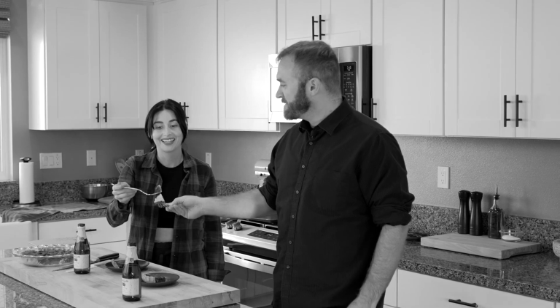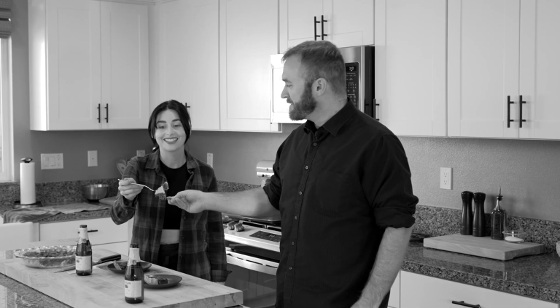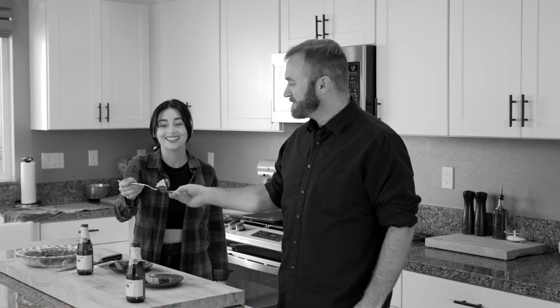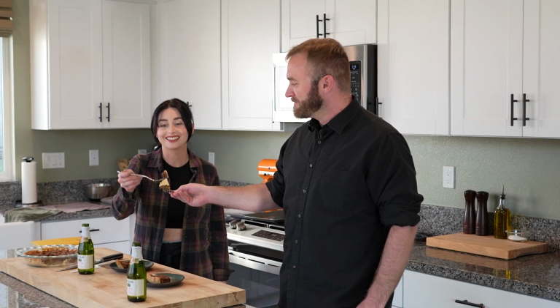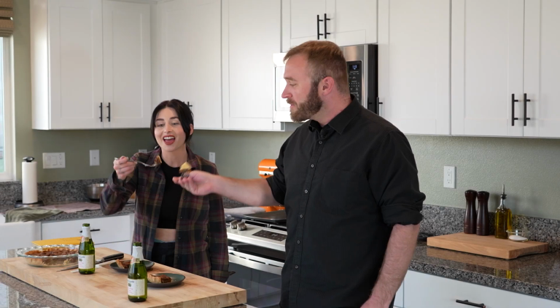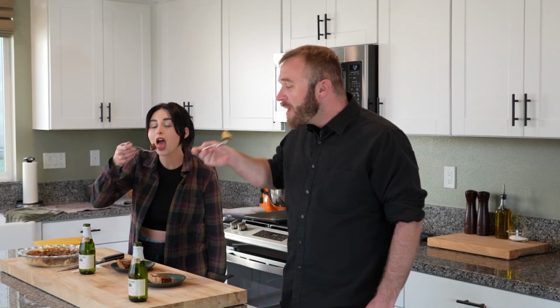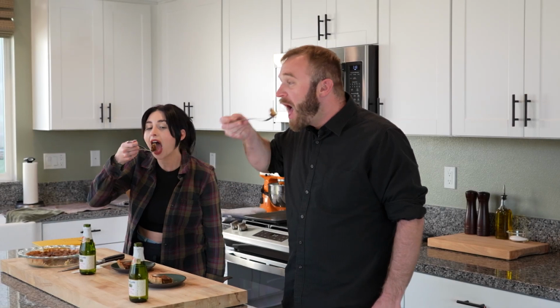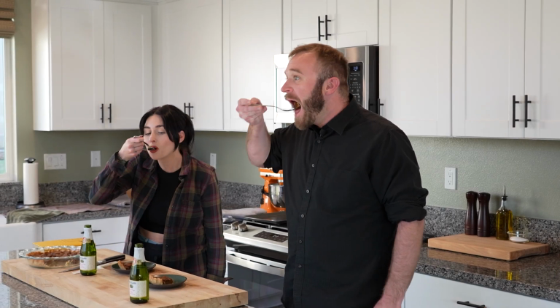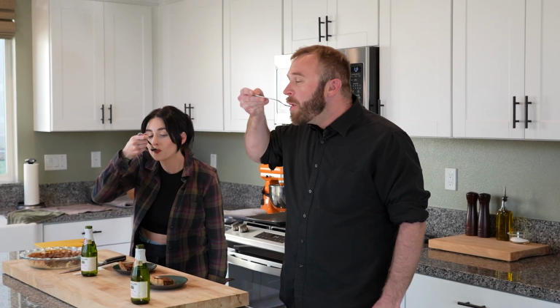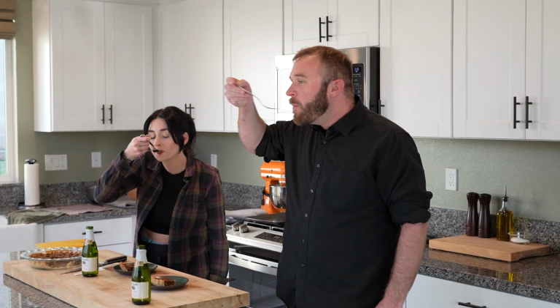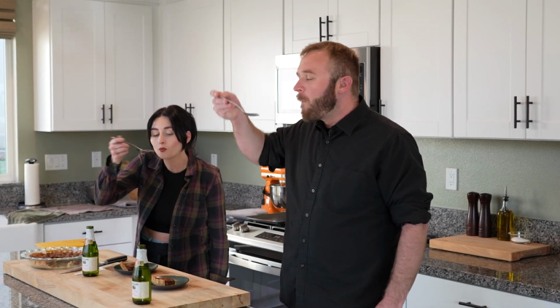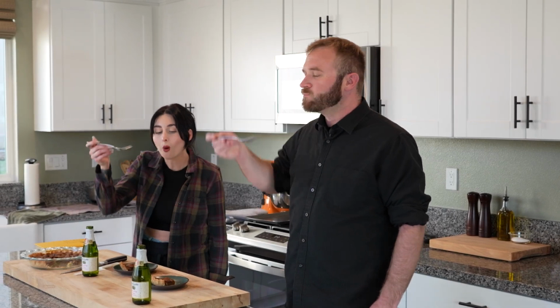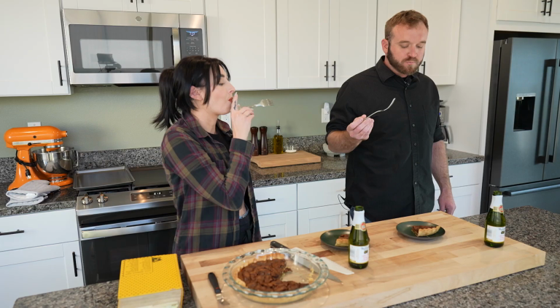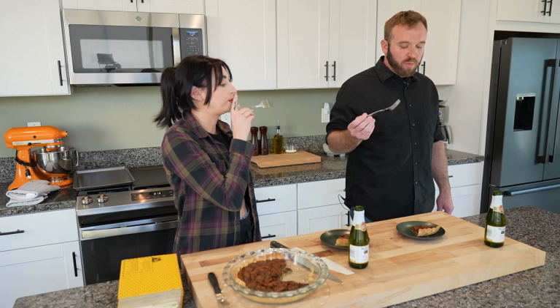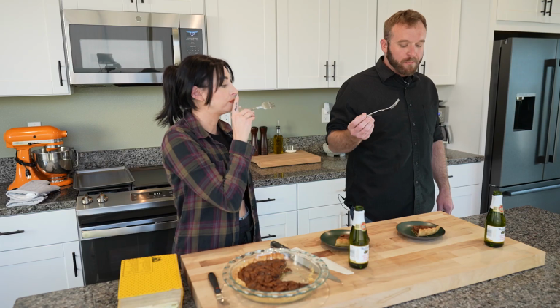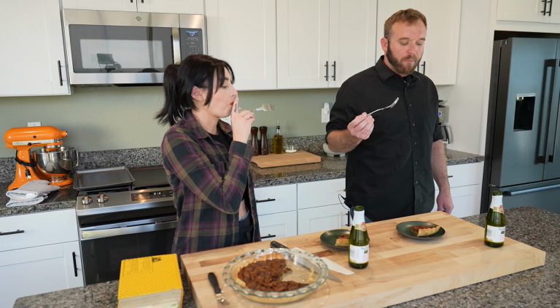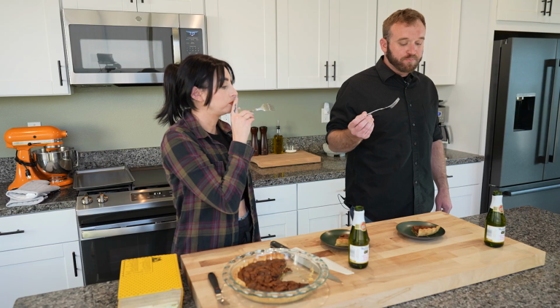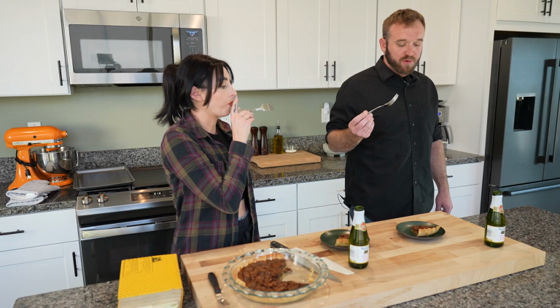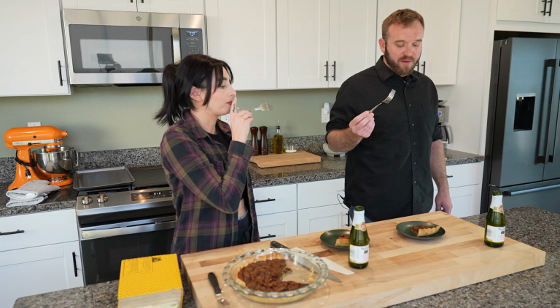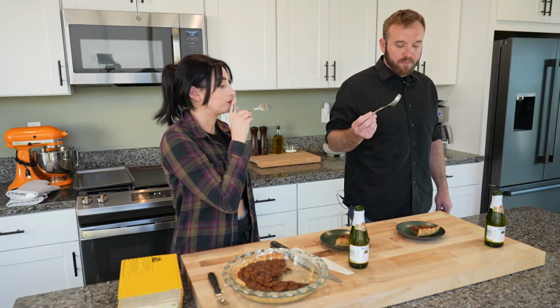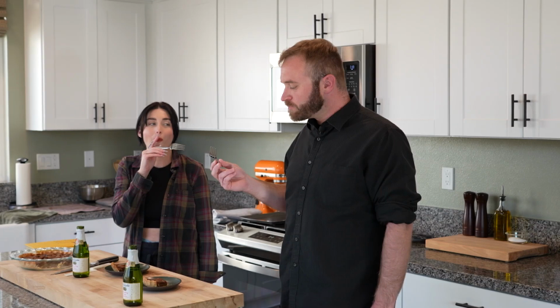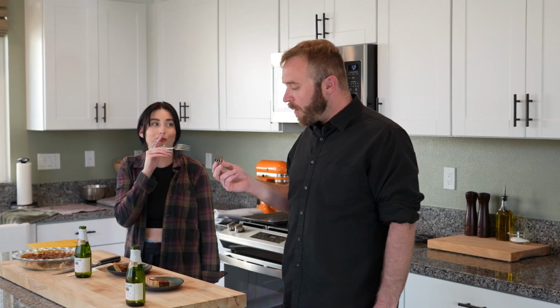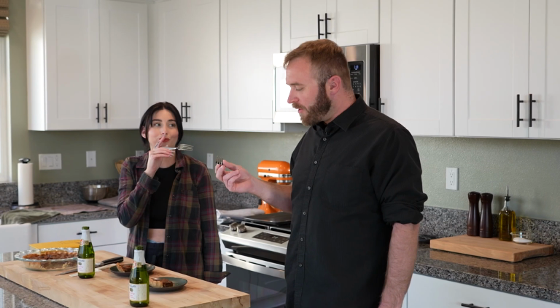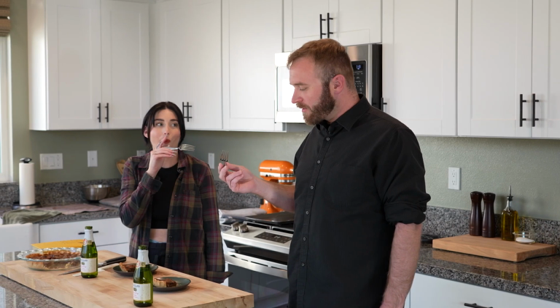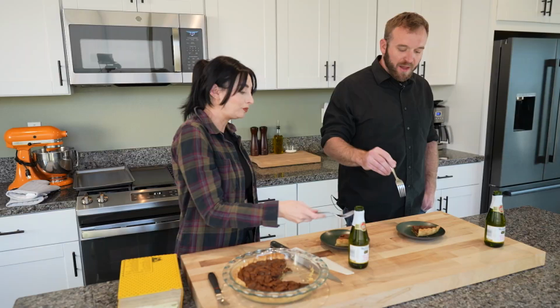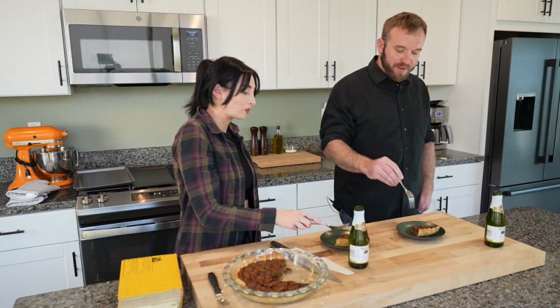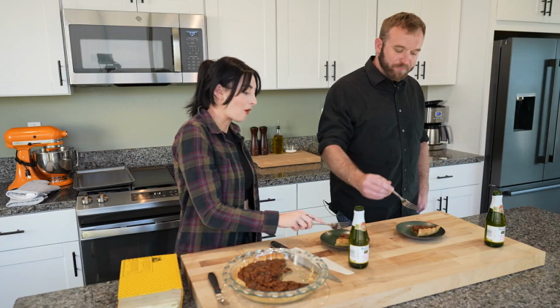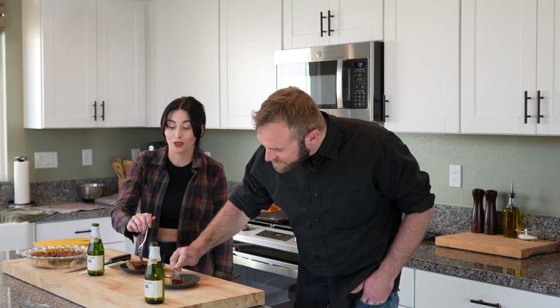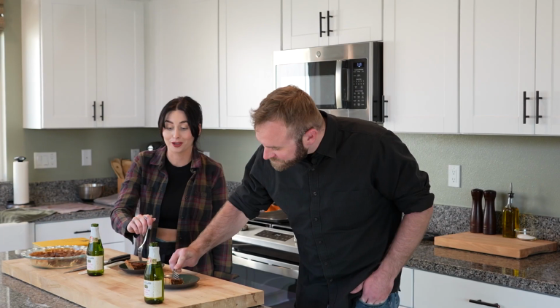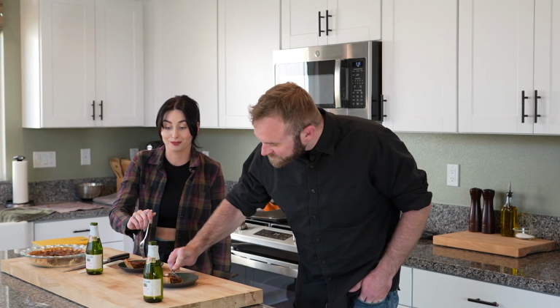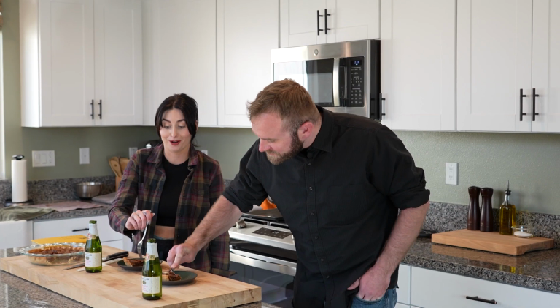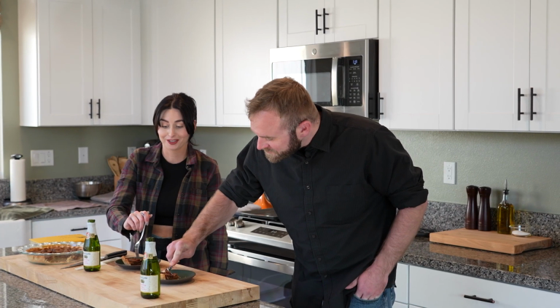Cheers. Good crust. Perfect. Healthy — healthy because pecans.